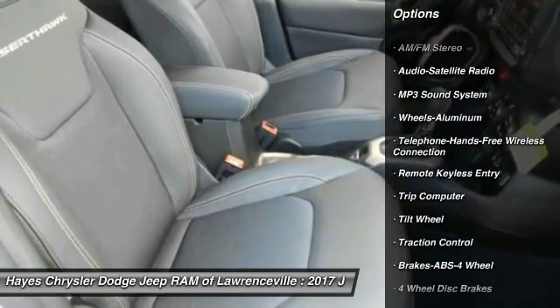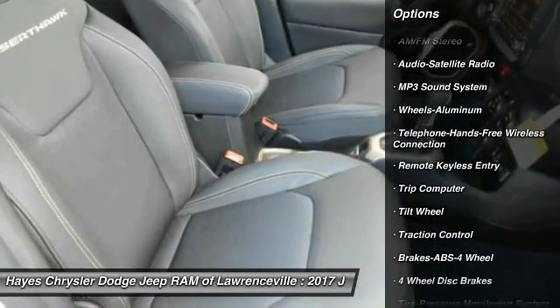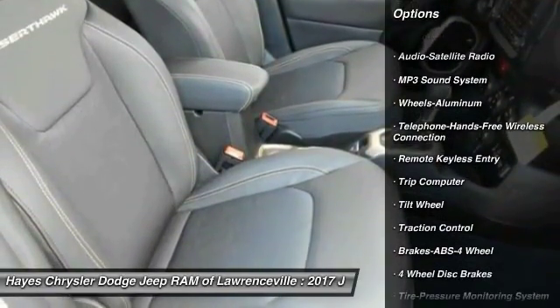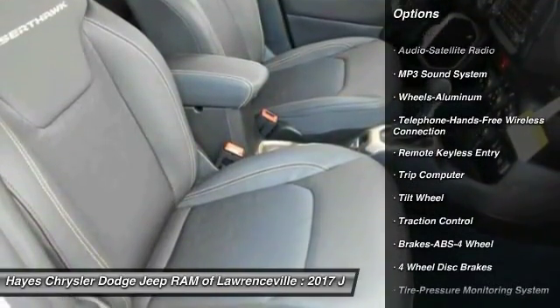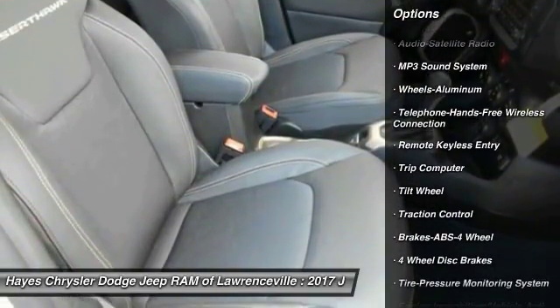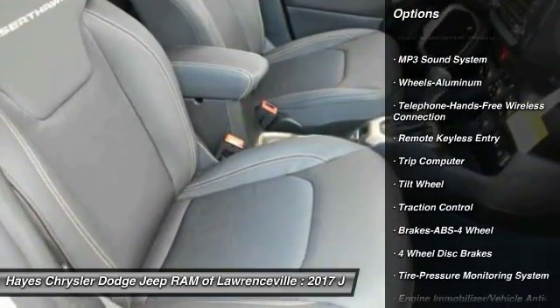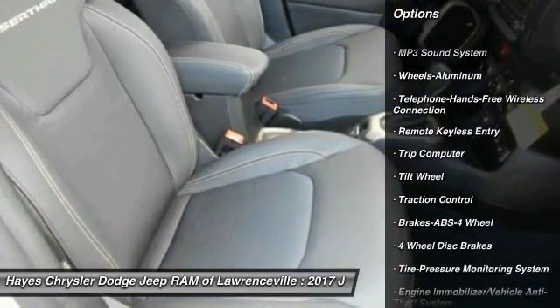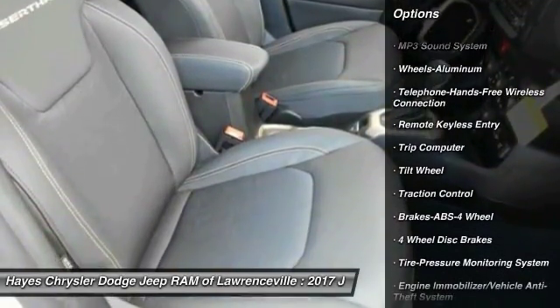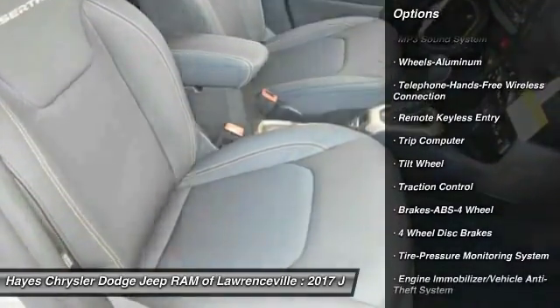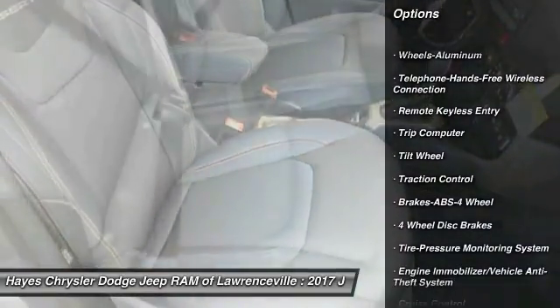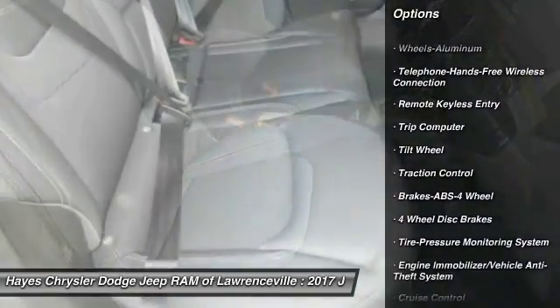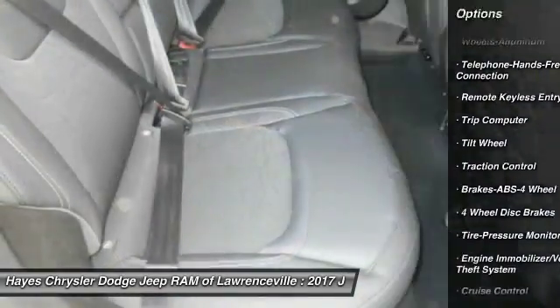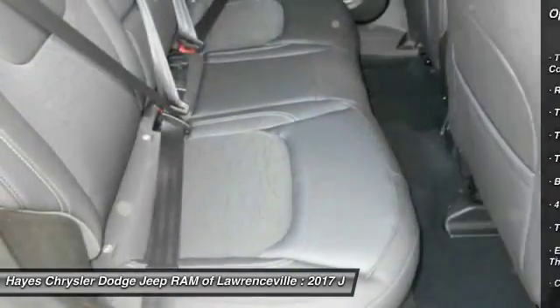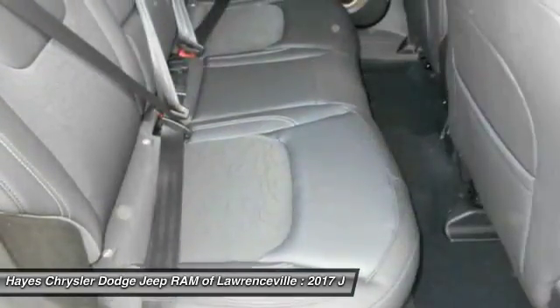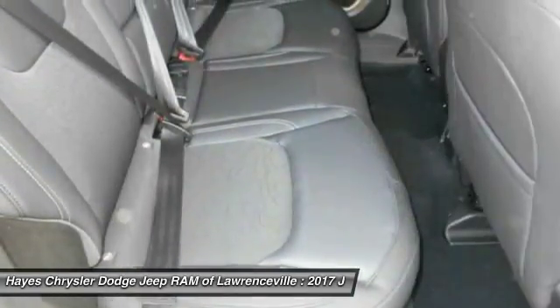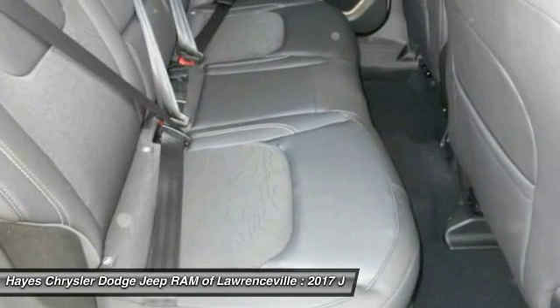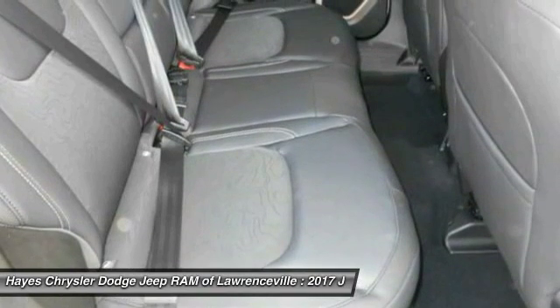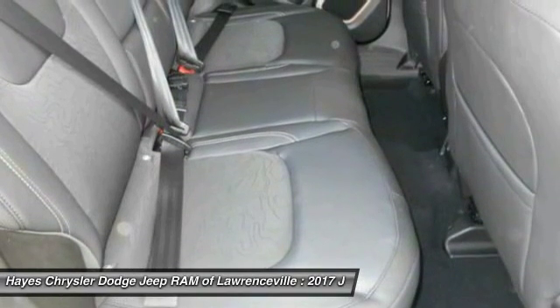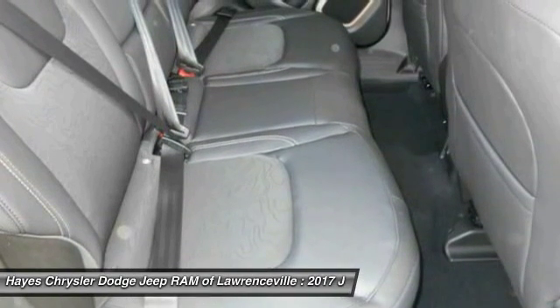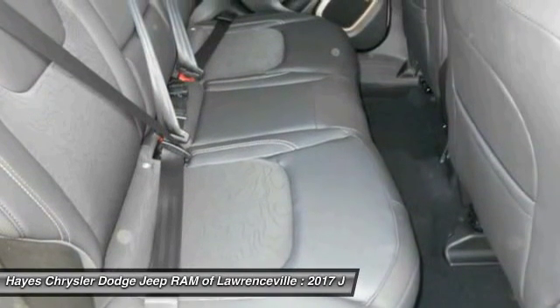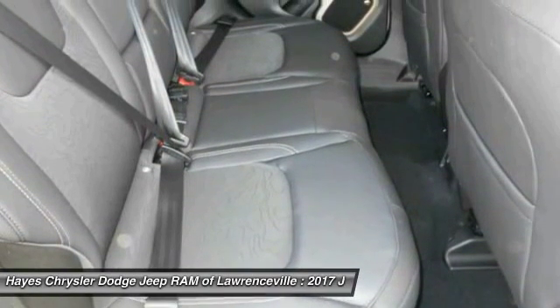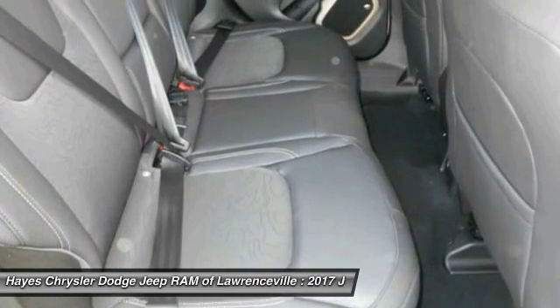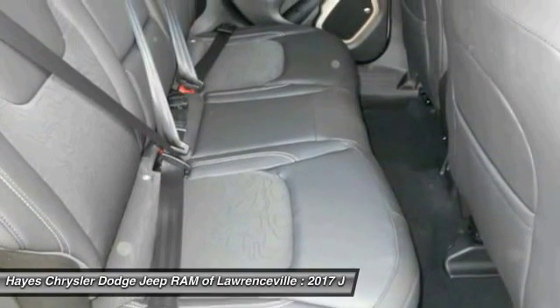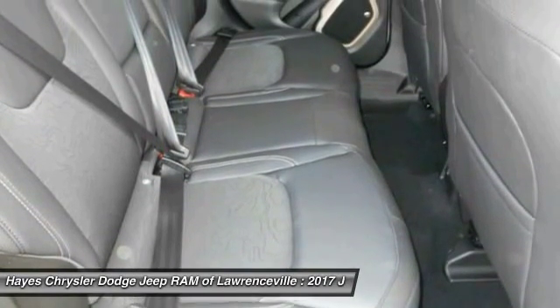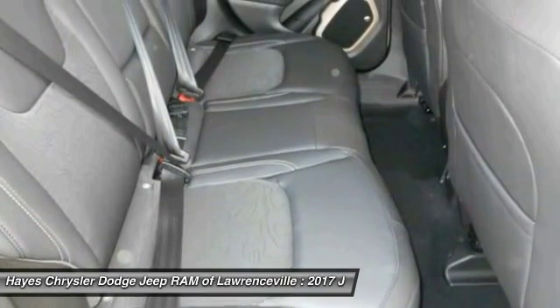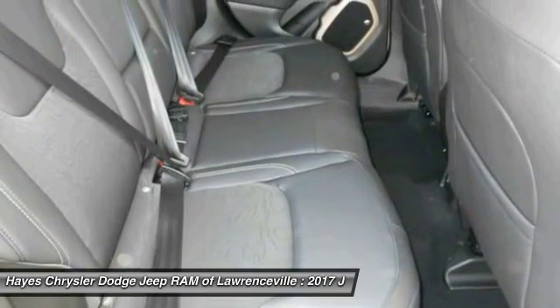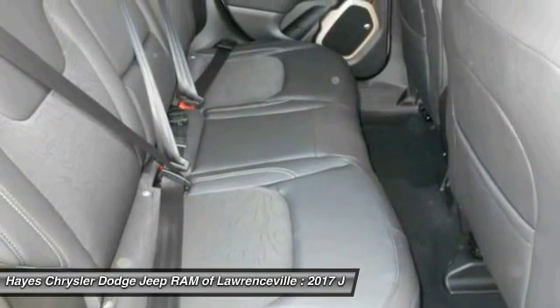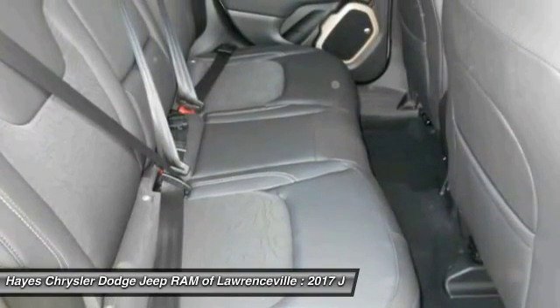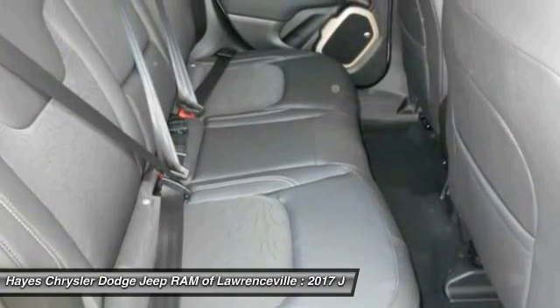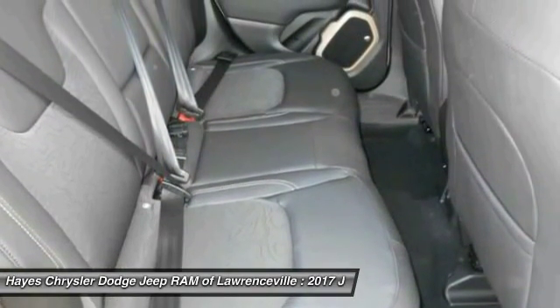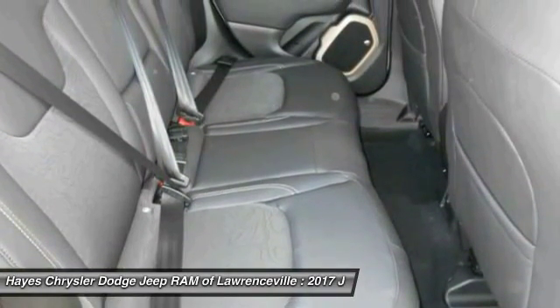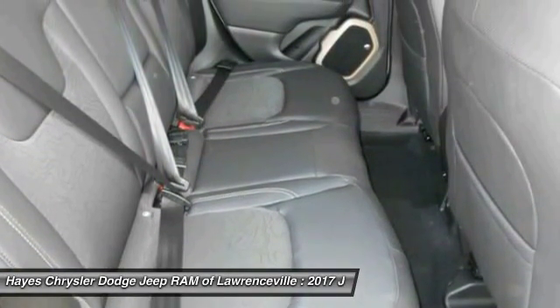Air conditioning, Bluetooth wireless data link for hands-free phone, power steering, aluminum wheels, and cruise control.